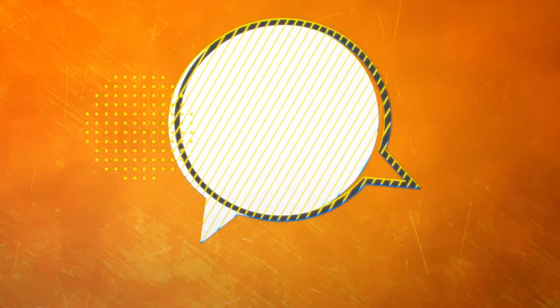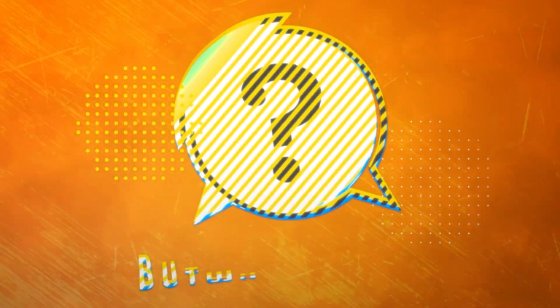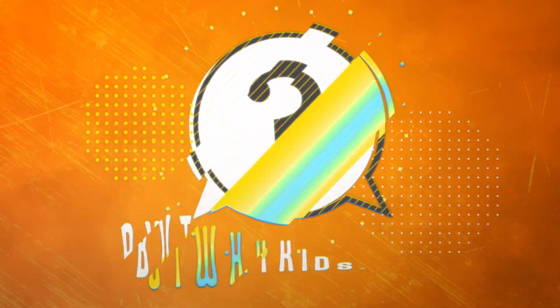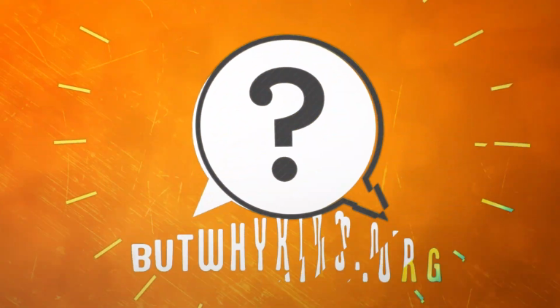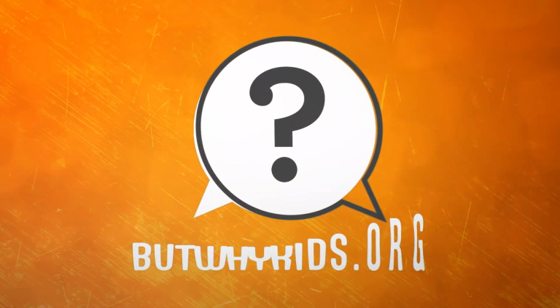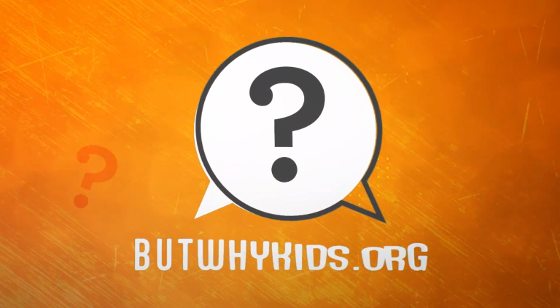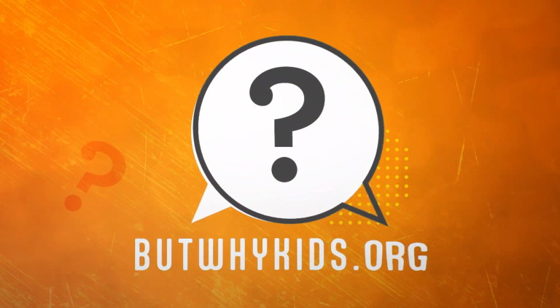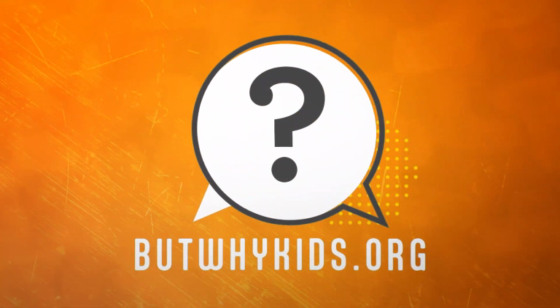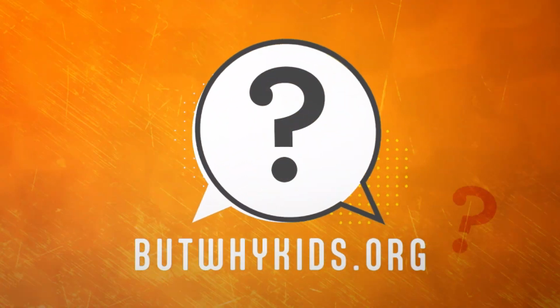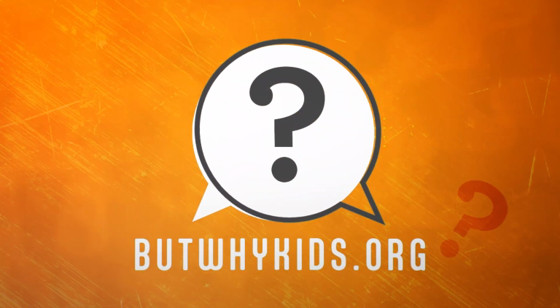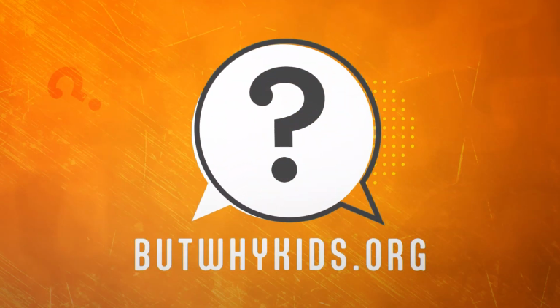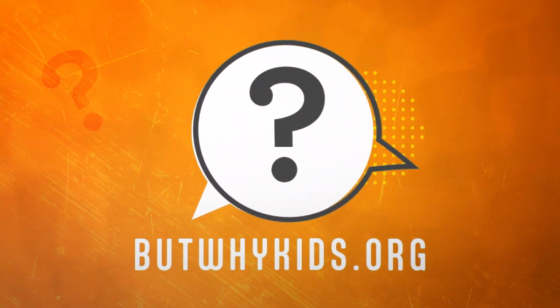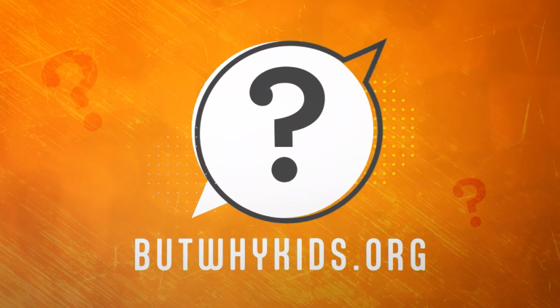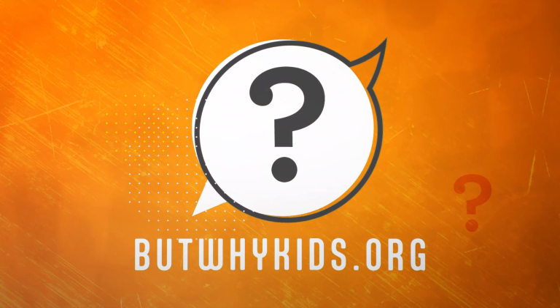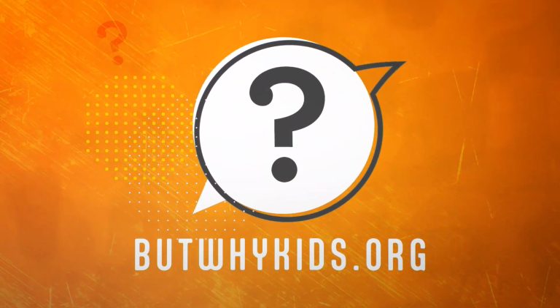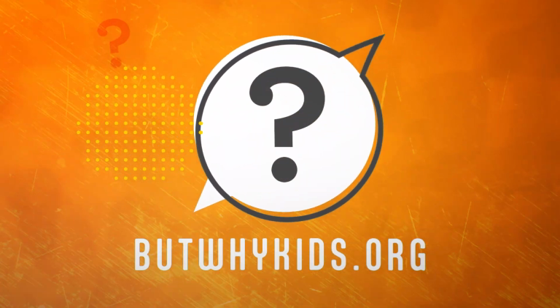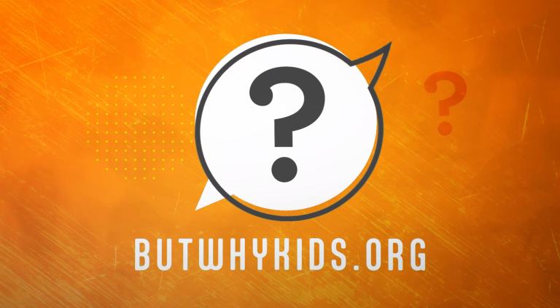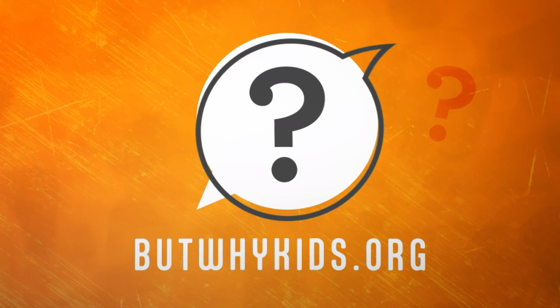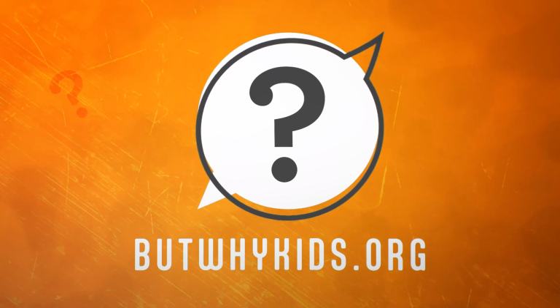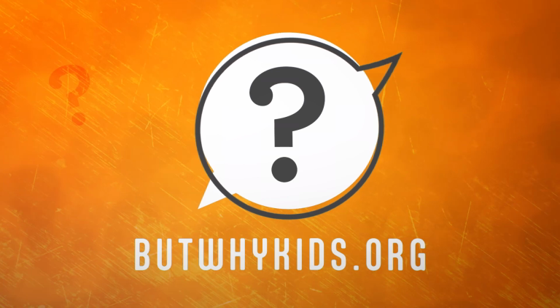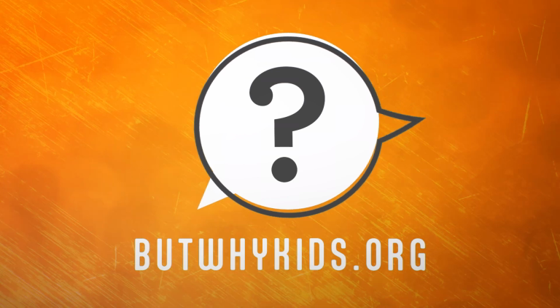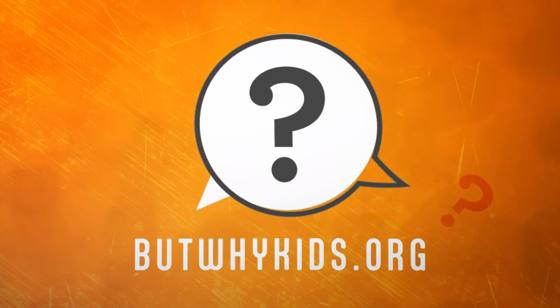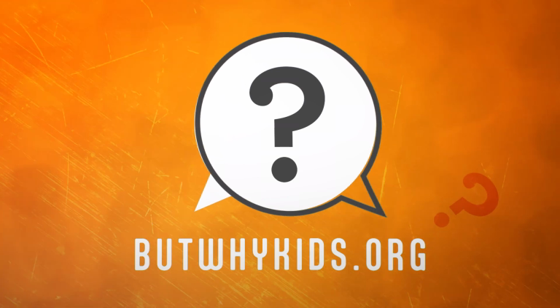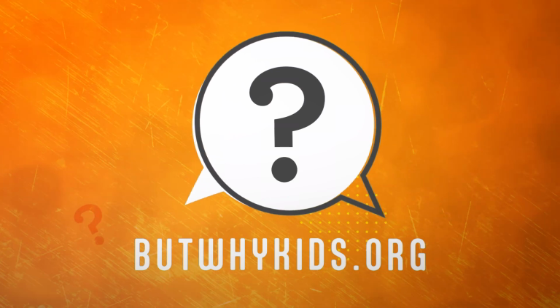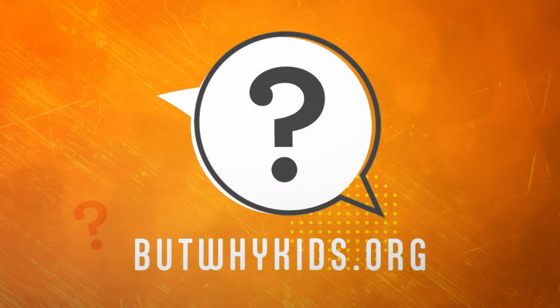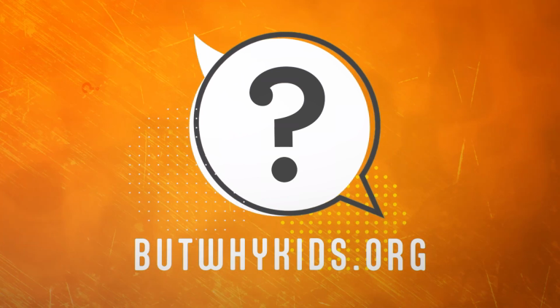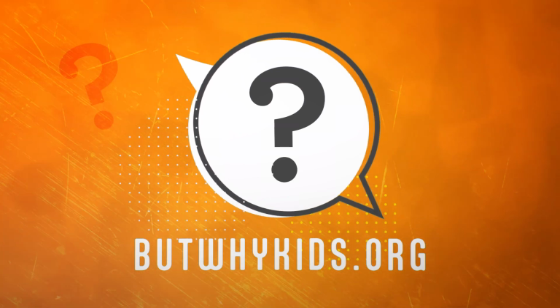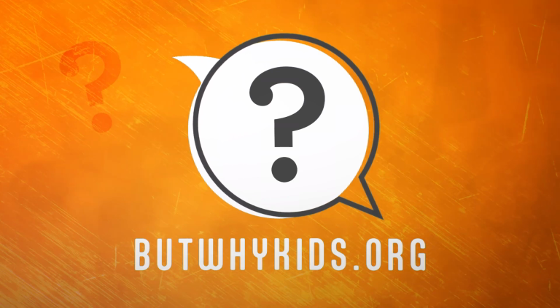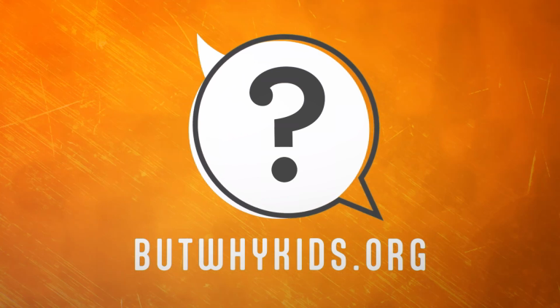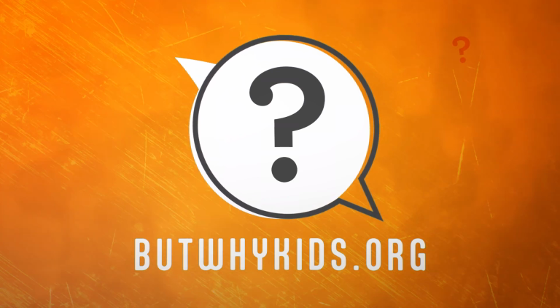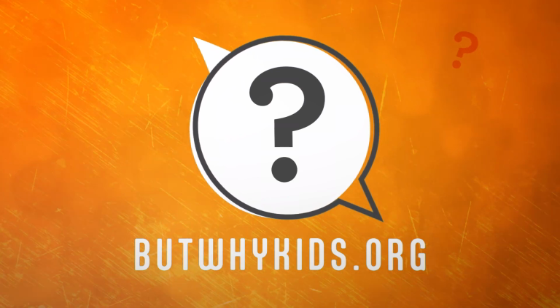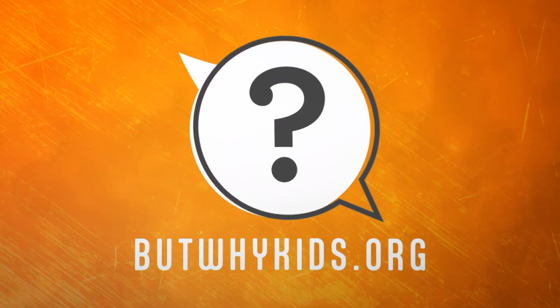To make sure you never miss But Why, like this video and subscribe to our channel. And find out more at butwhykids.org.